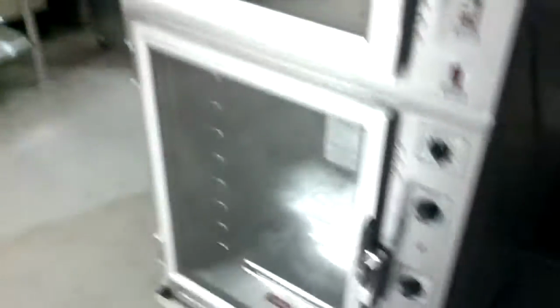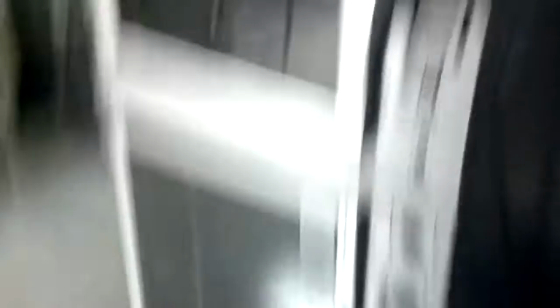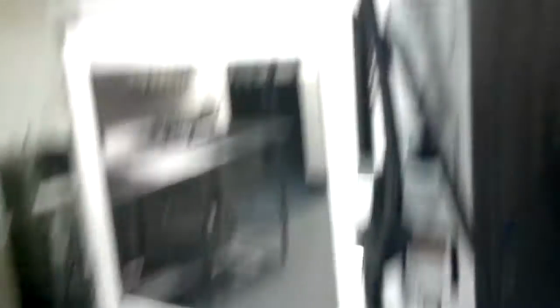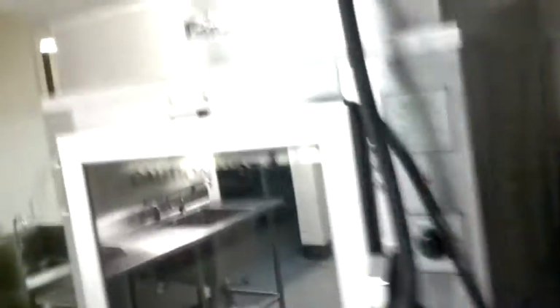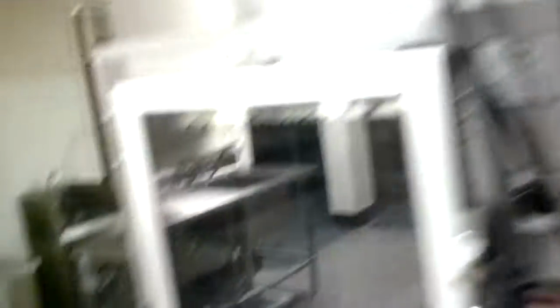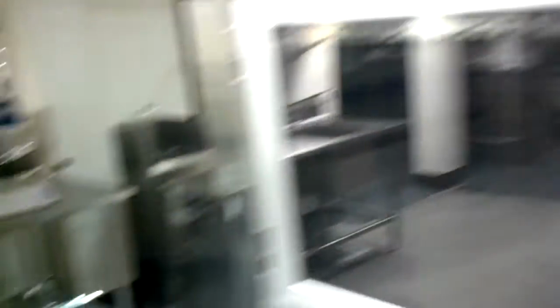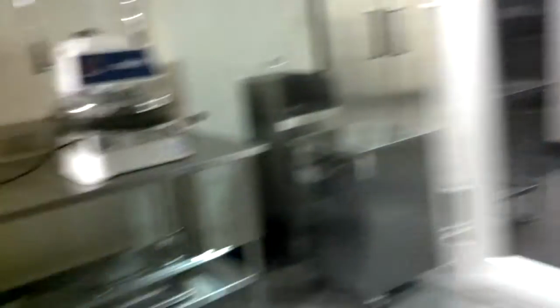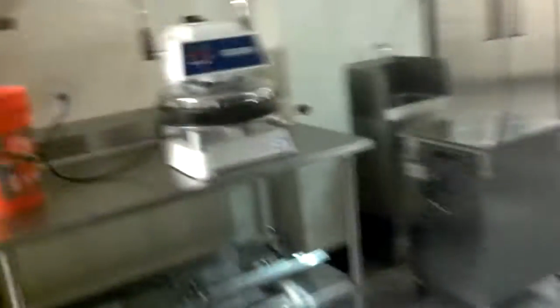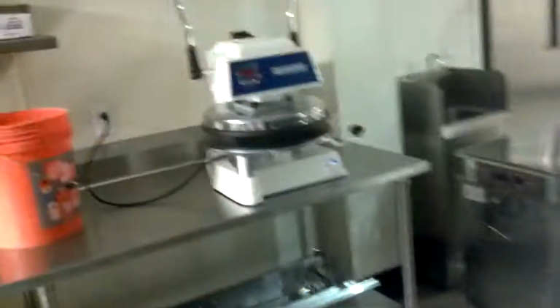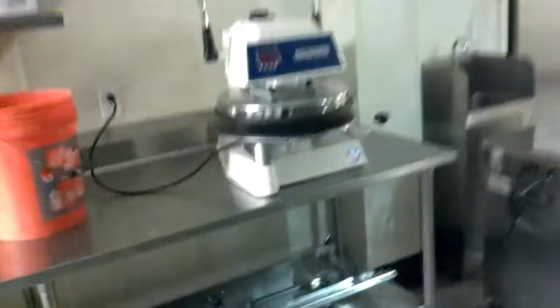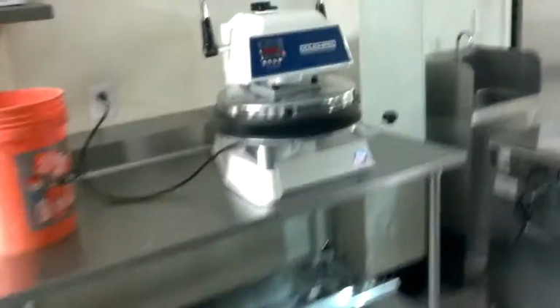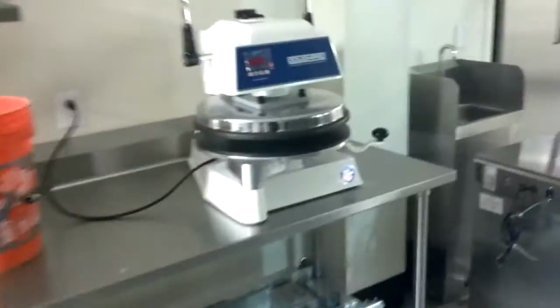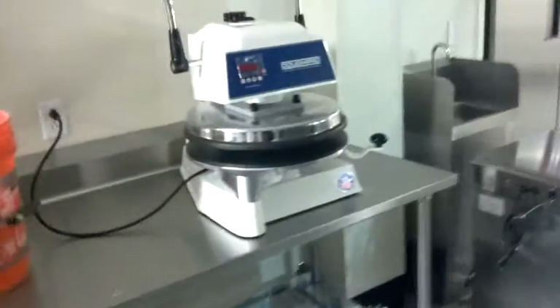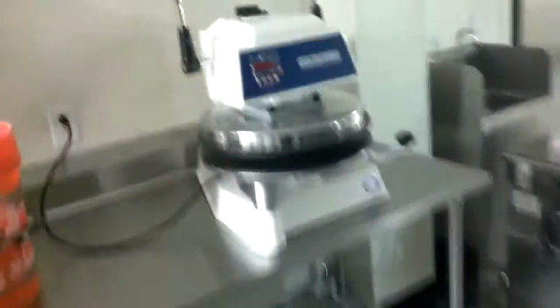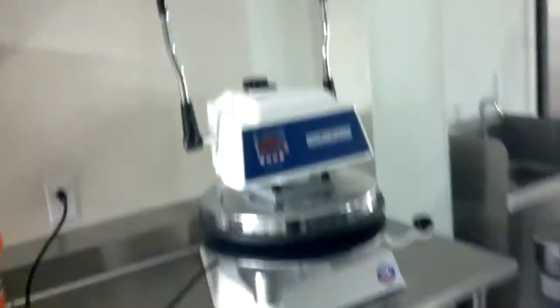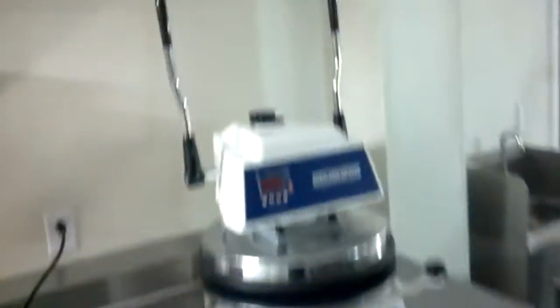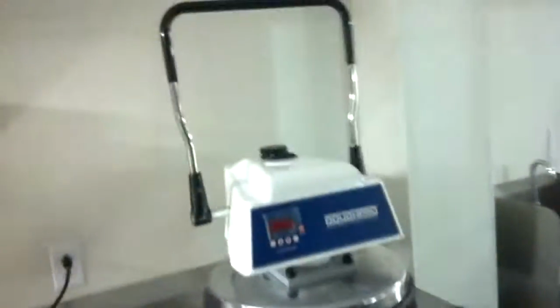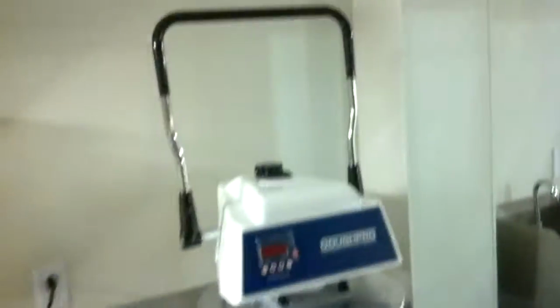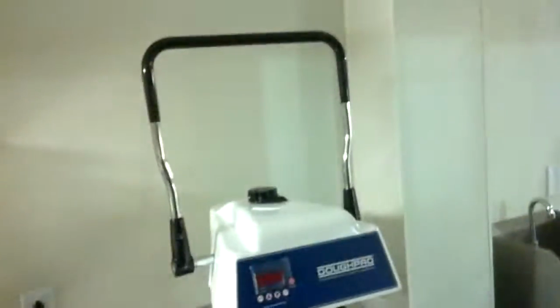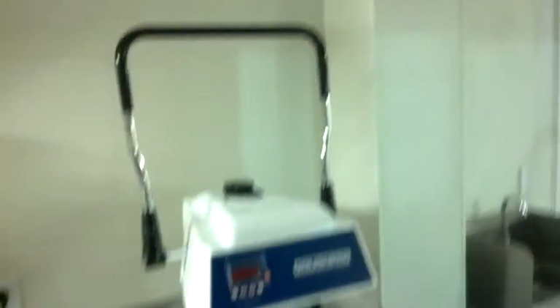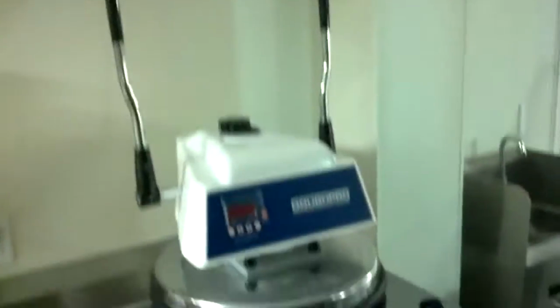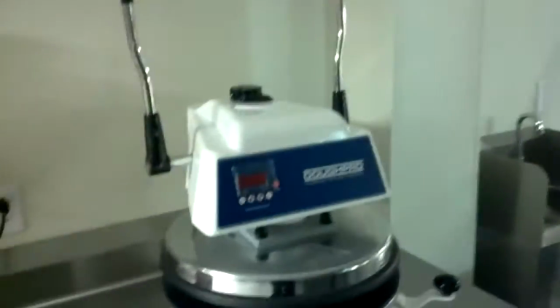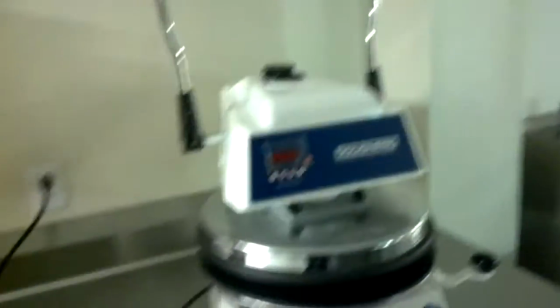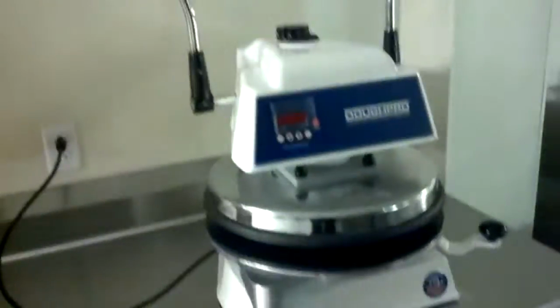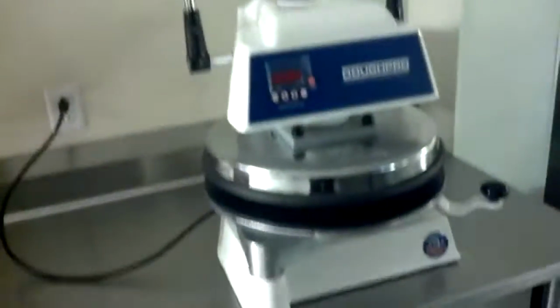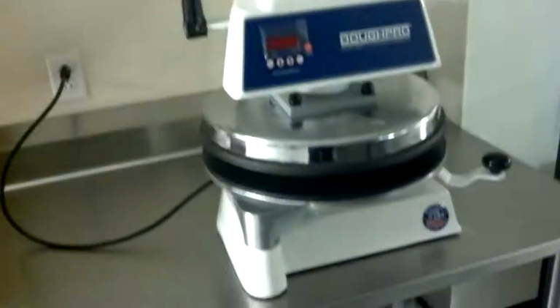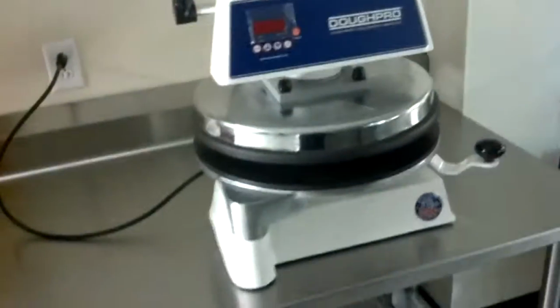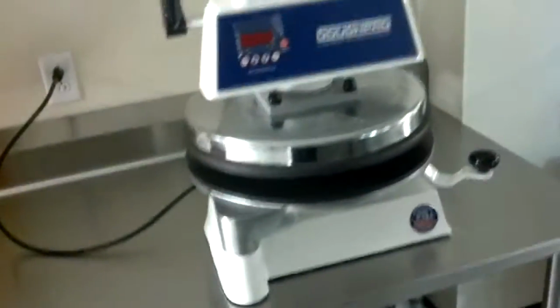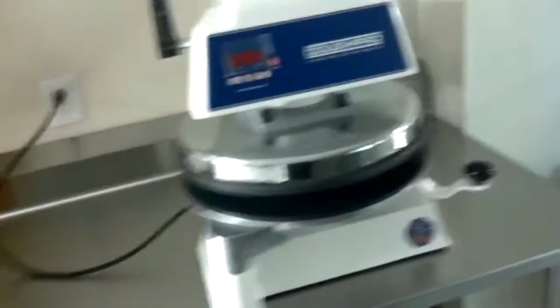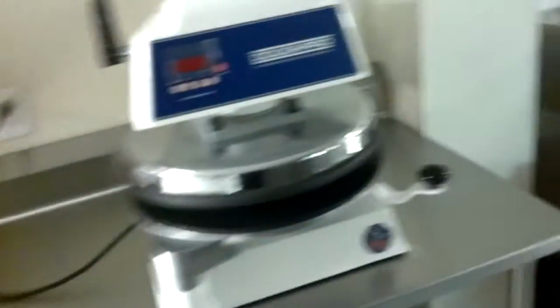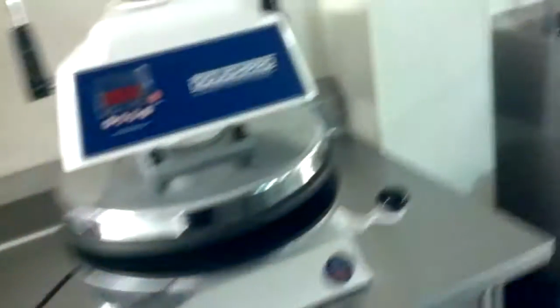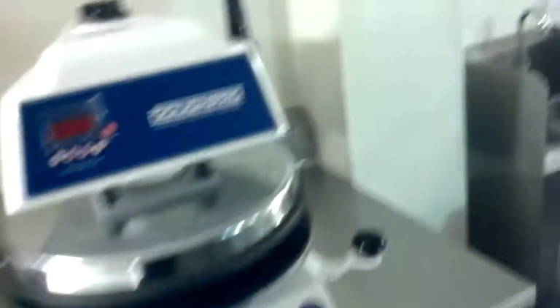Proofing oven, pizza press — that's pretty cool.